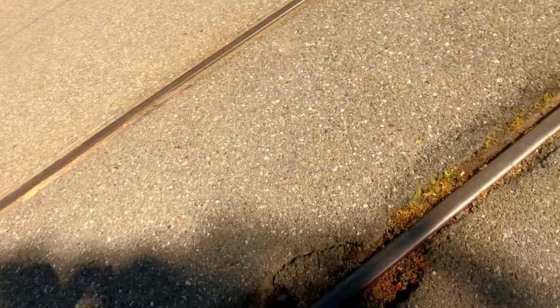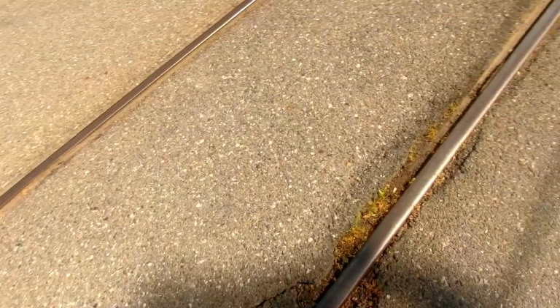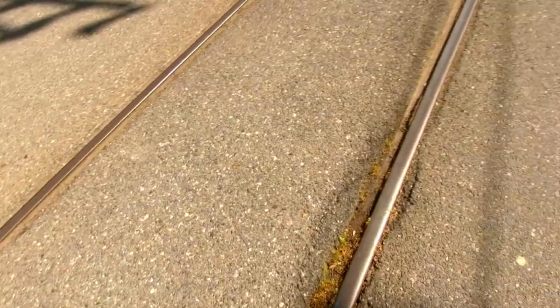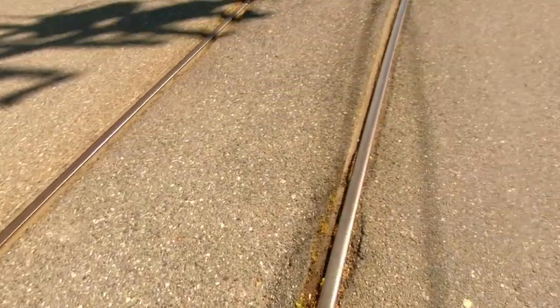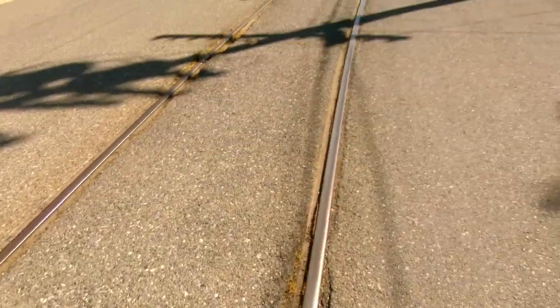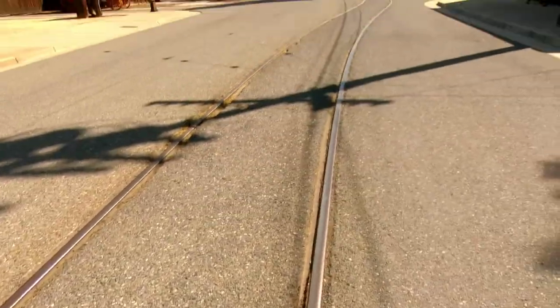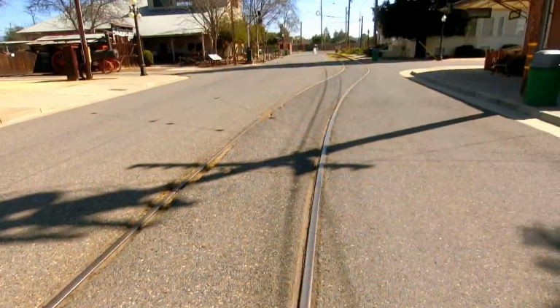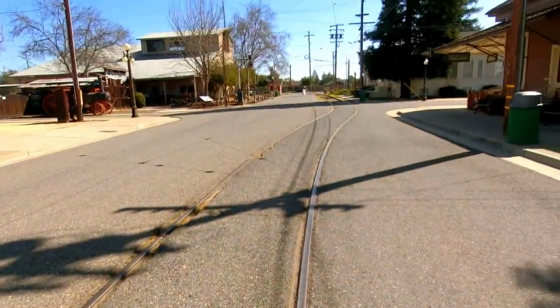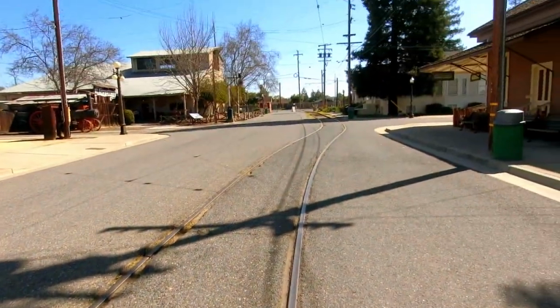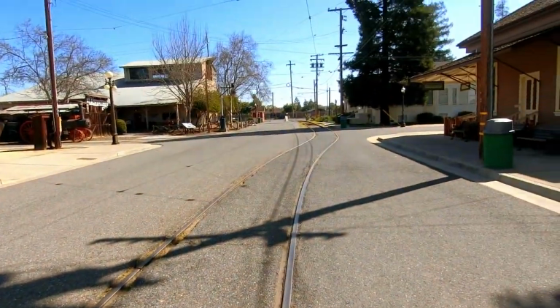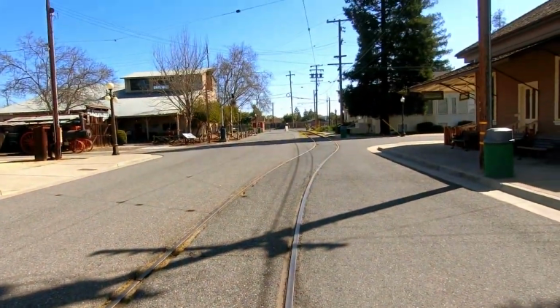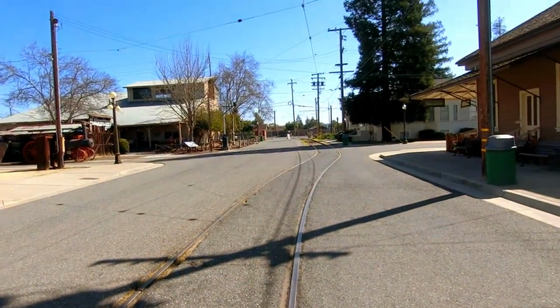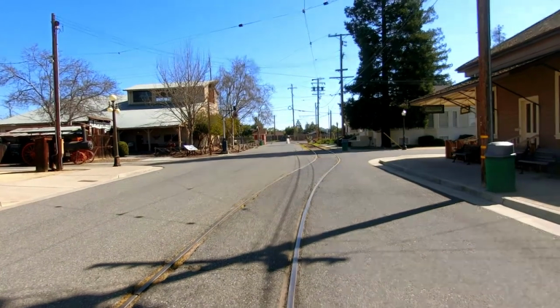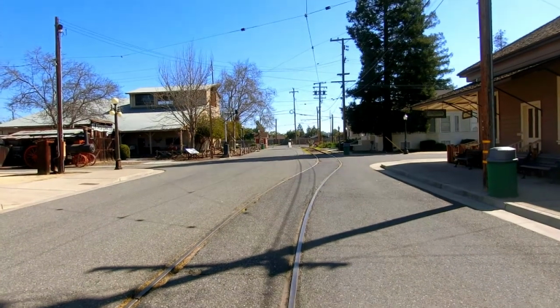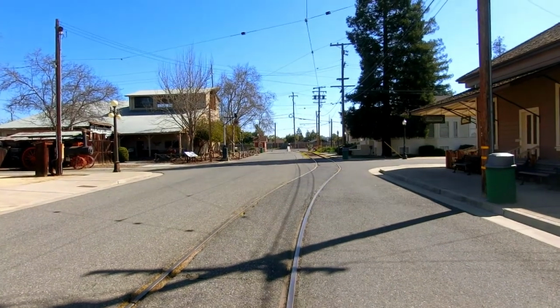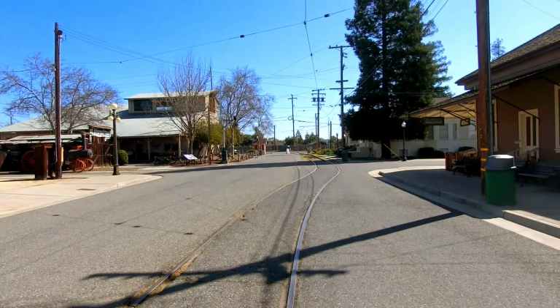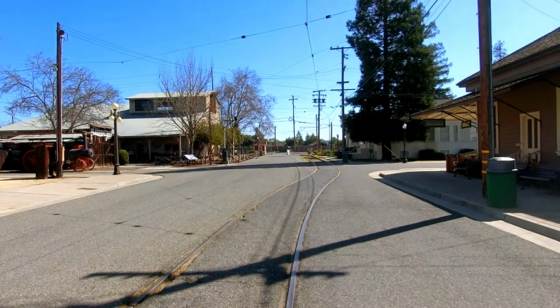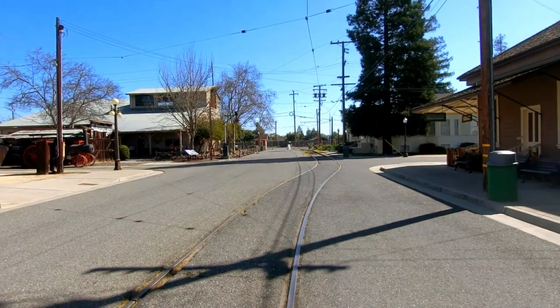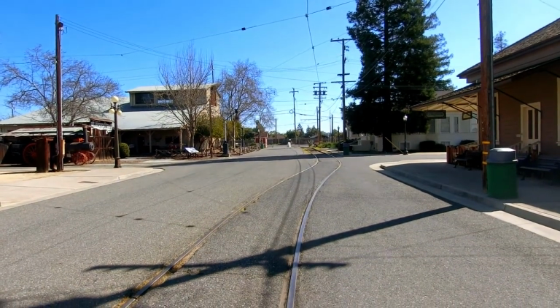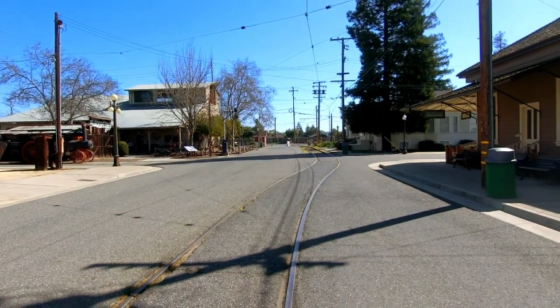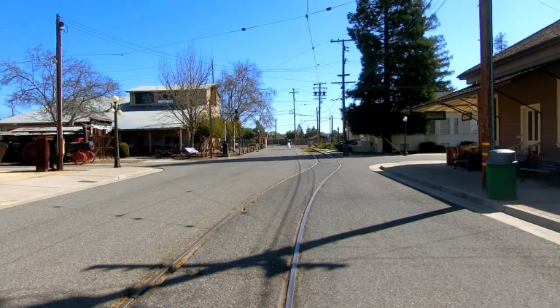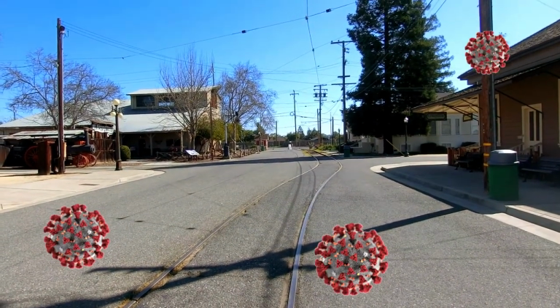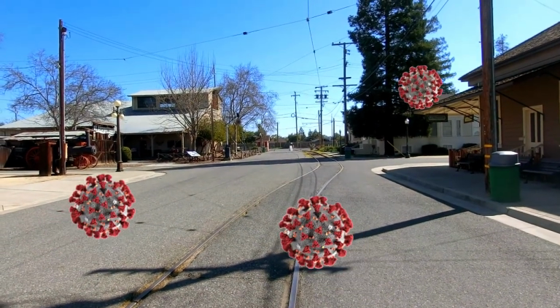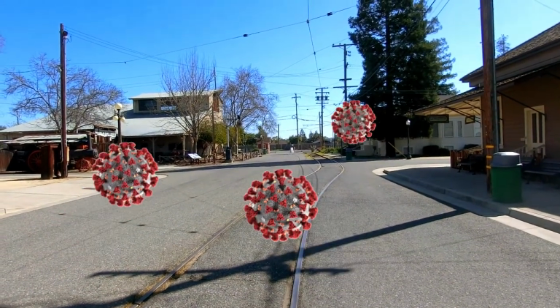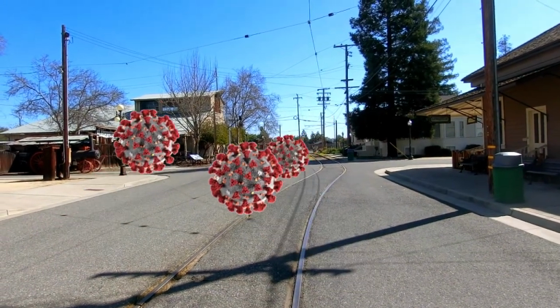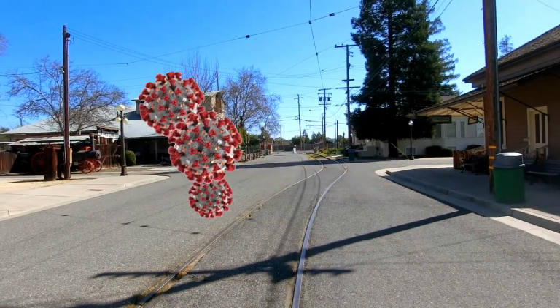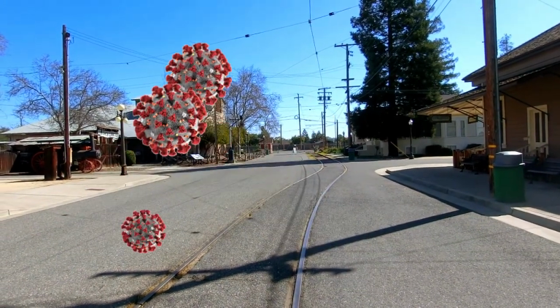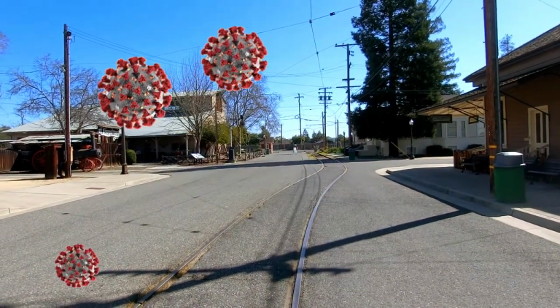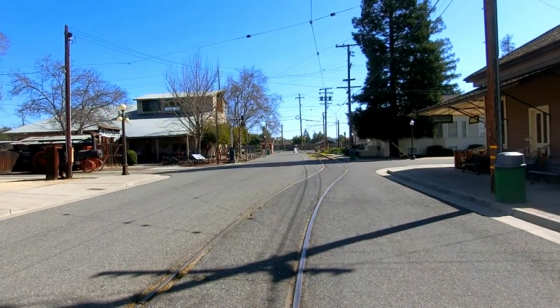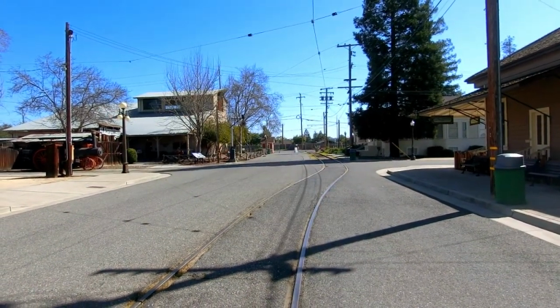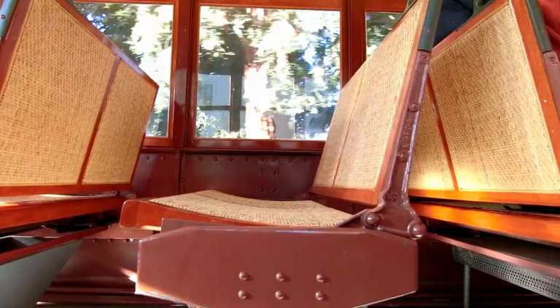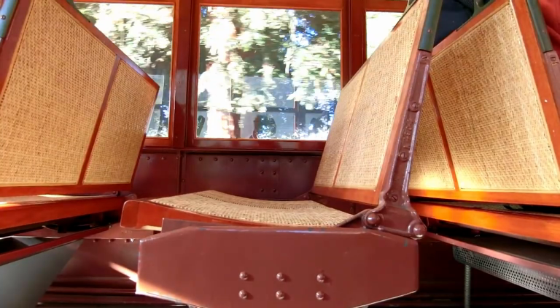So the tracks here are for the trolley service that normally runs when the air isn't dangerous. Sadly, it's deserted today.